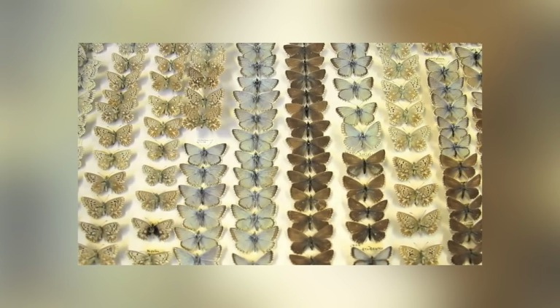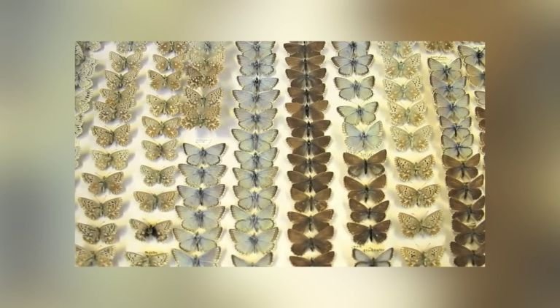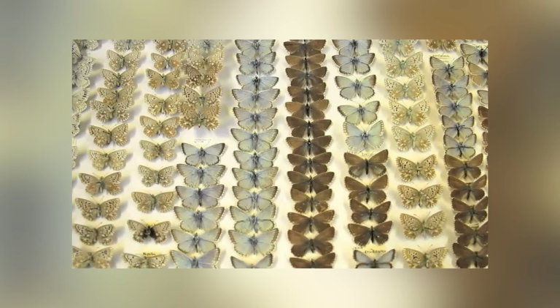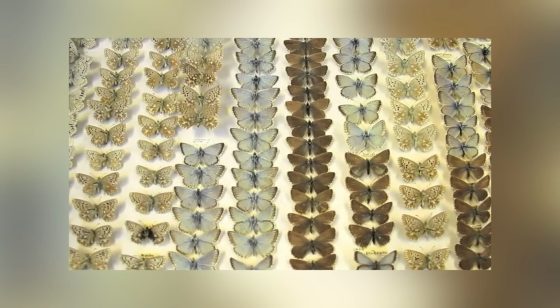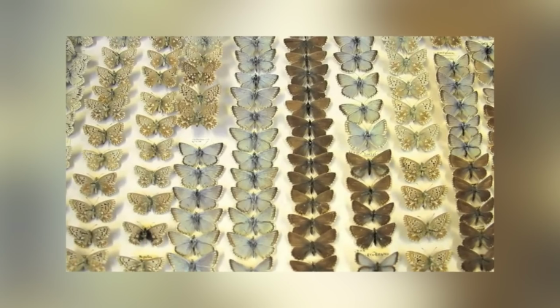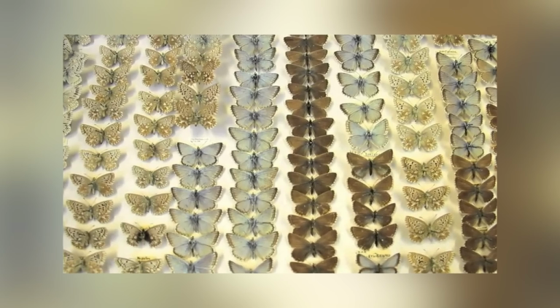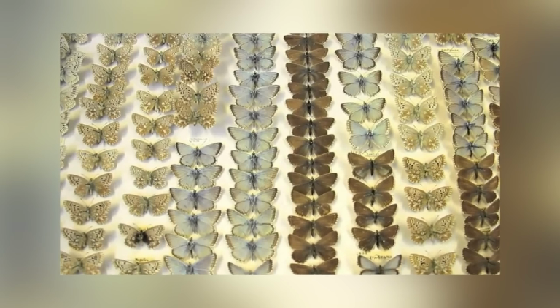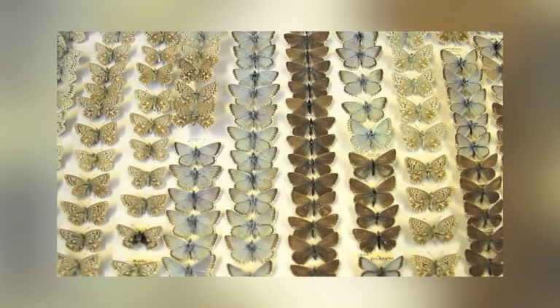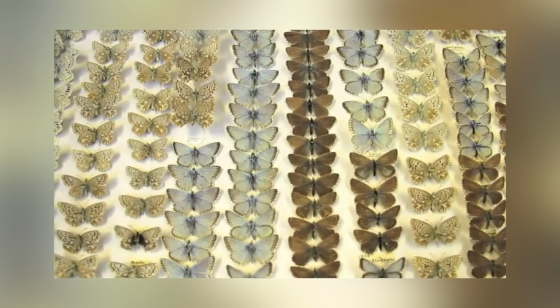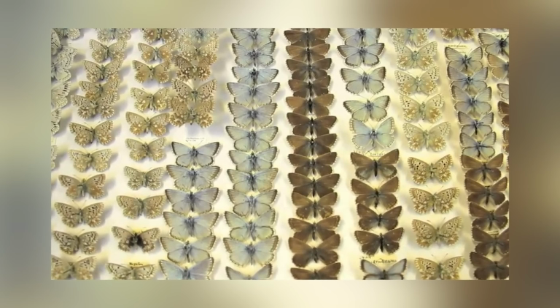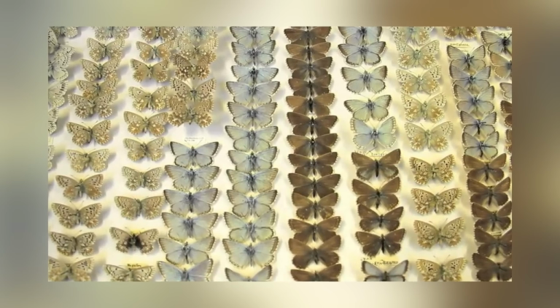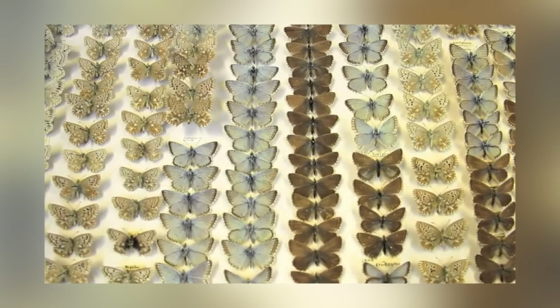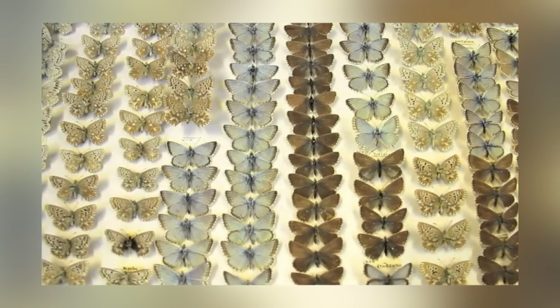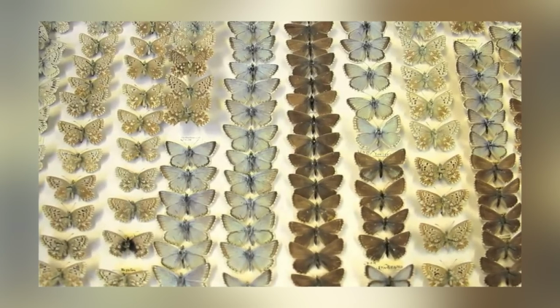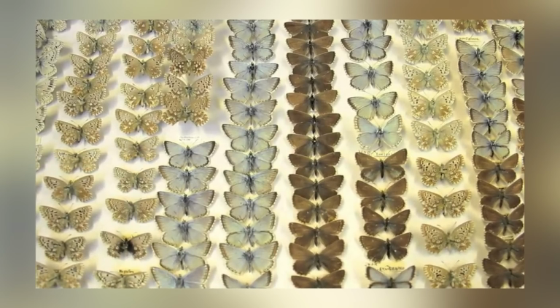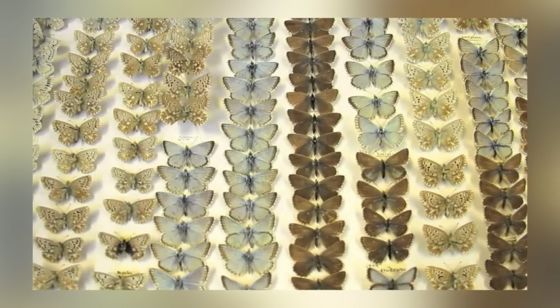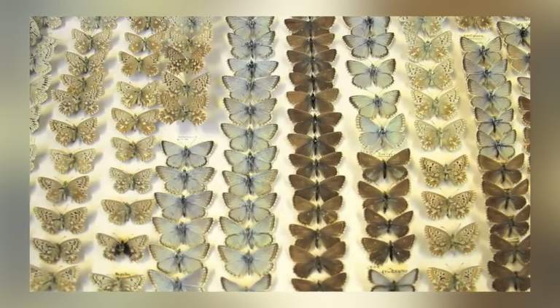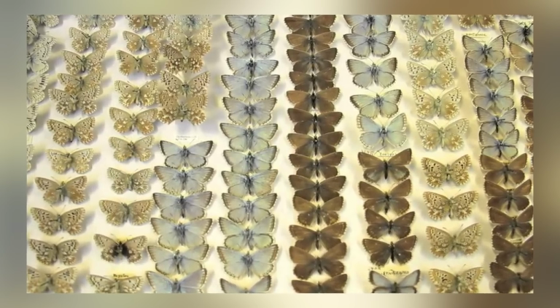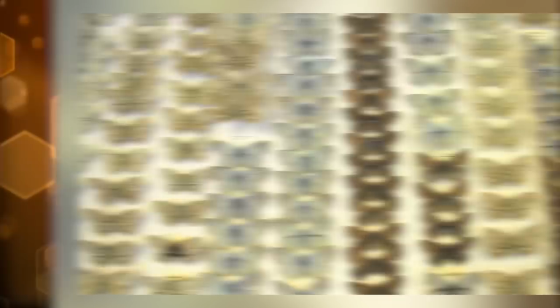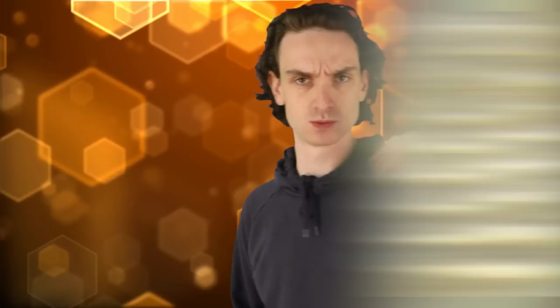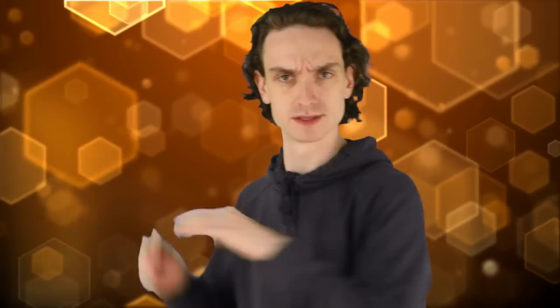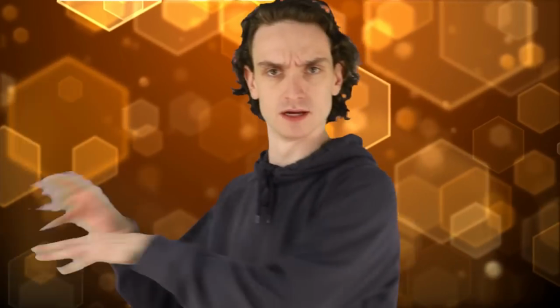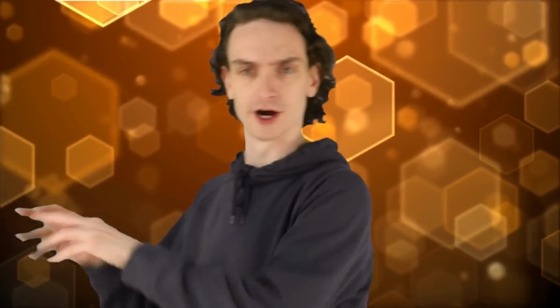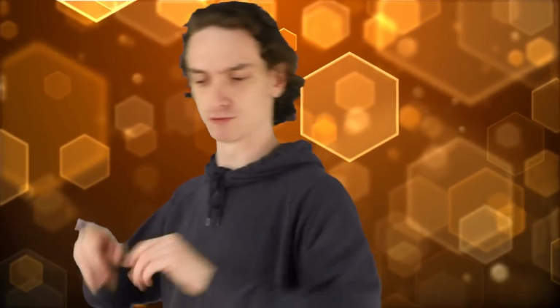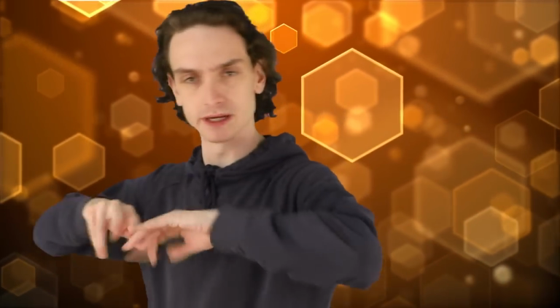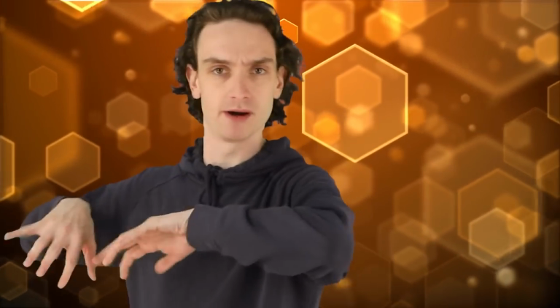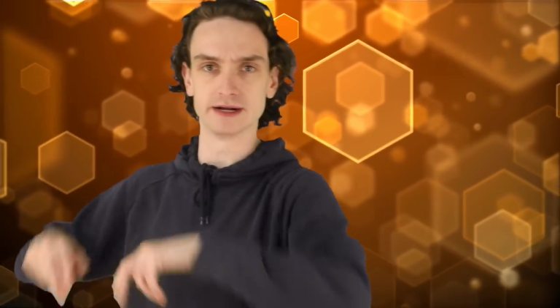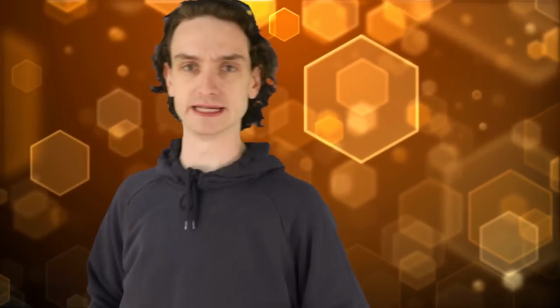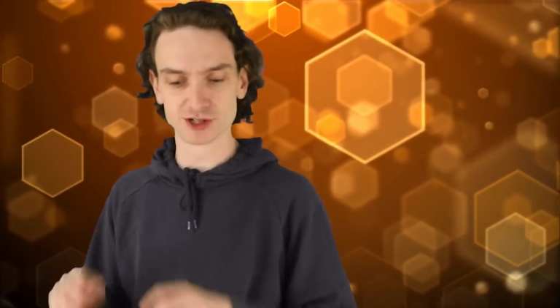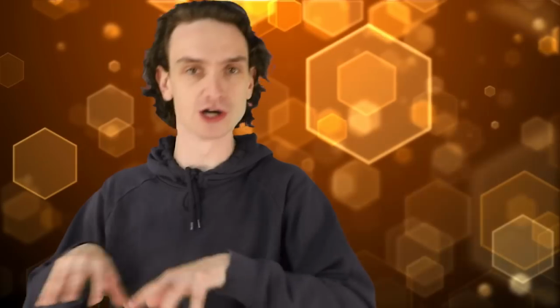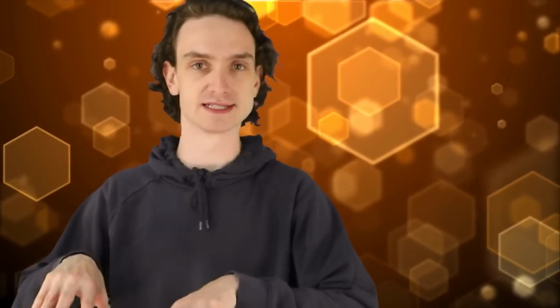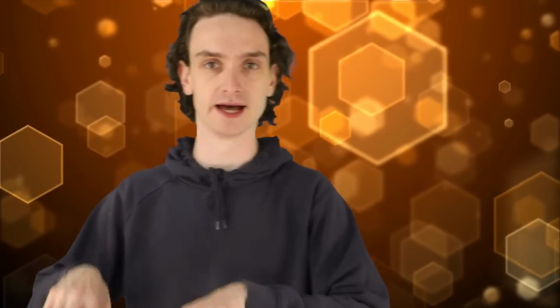They're all dead, by the way. Unlike the other ones I mentioned, these ones aren't ripping apart any carcasses.